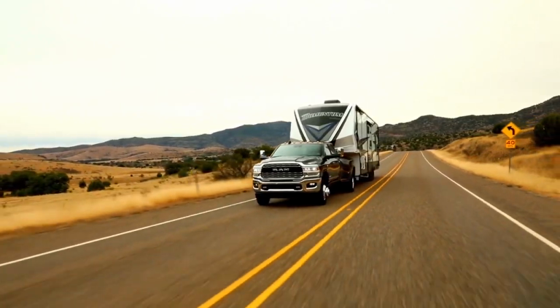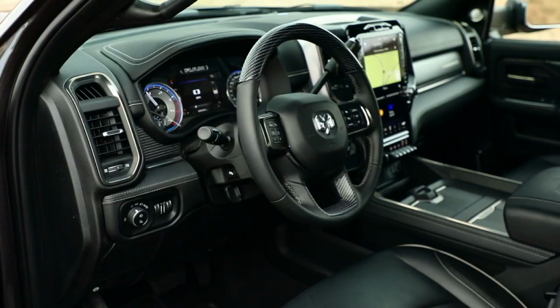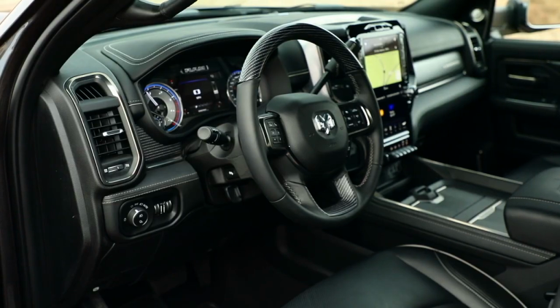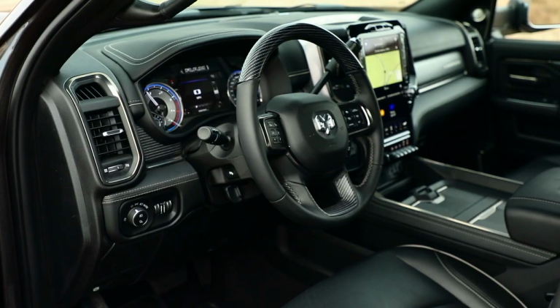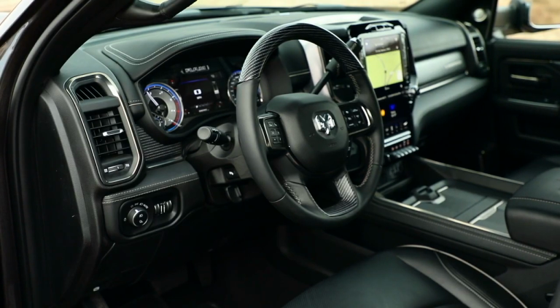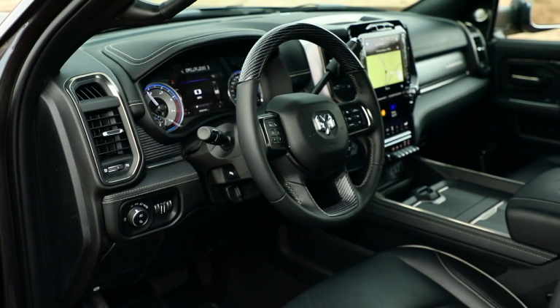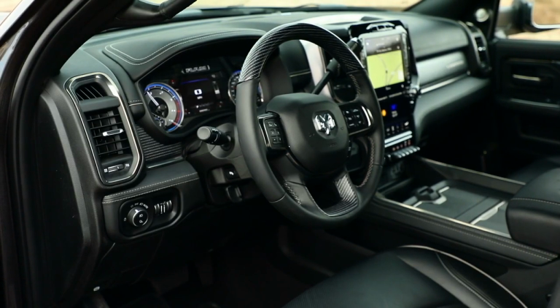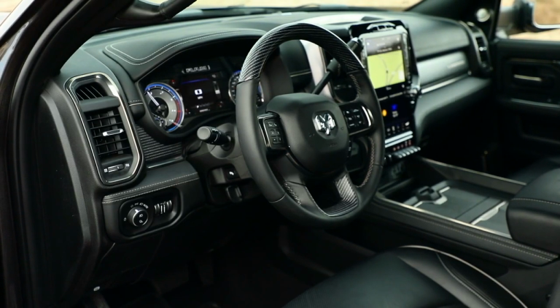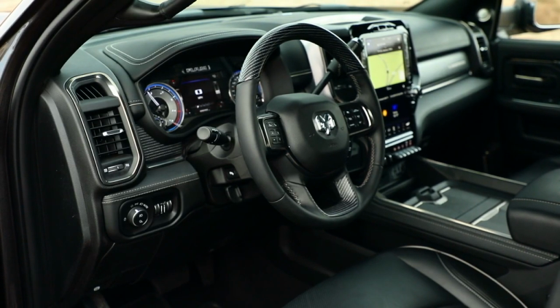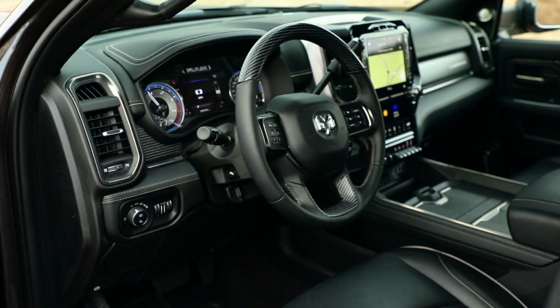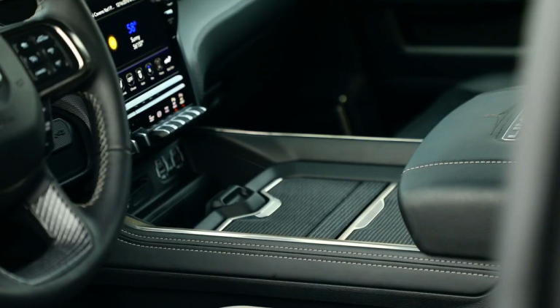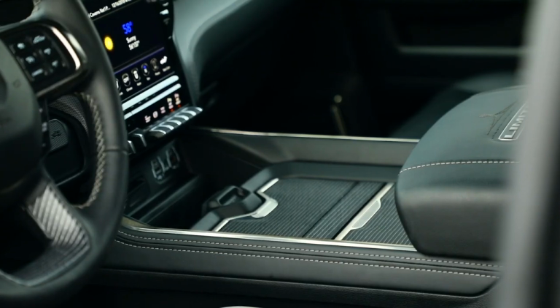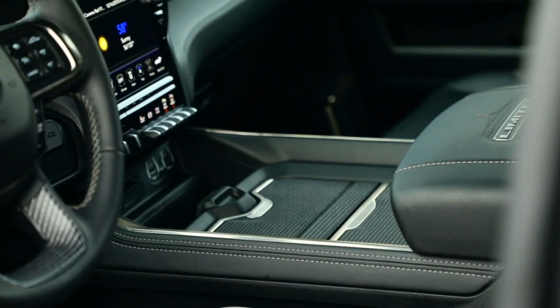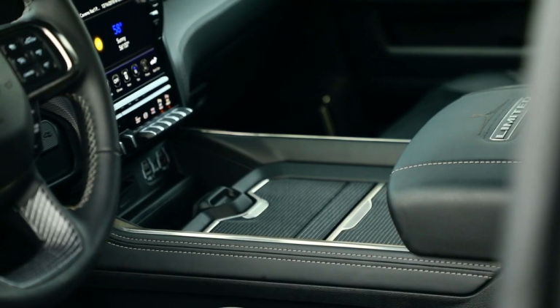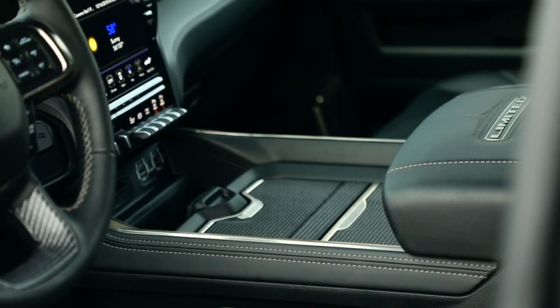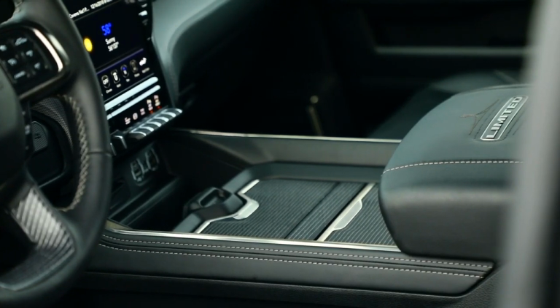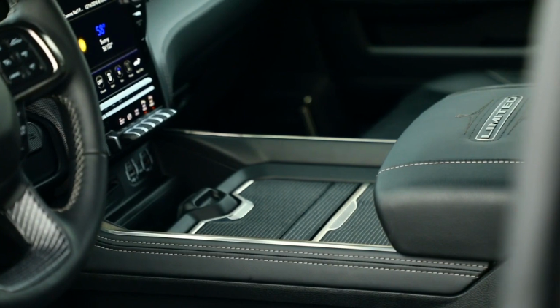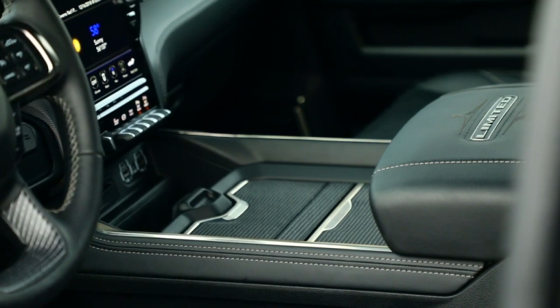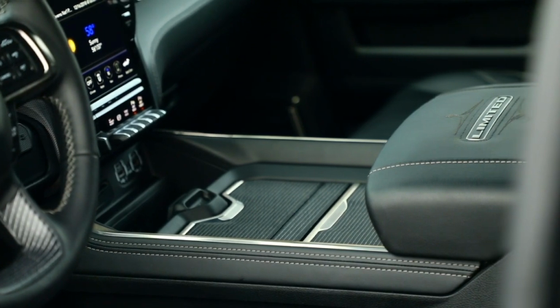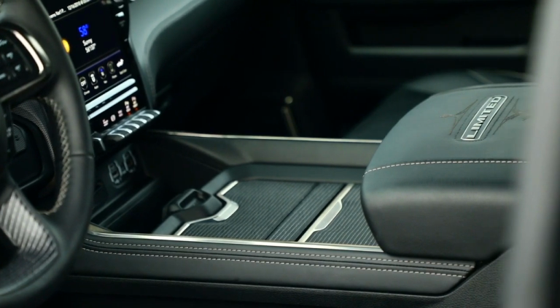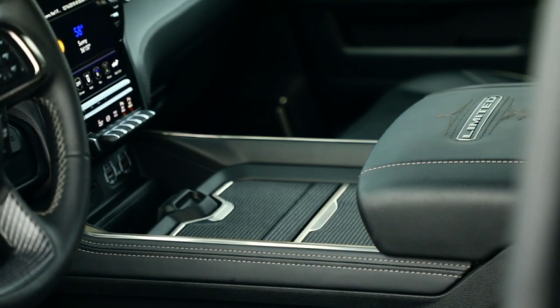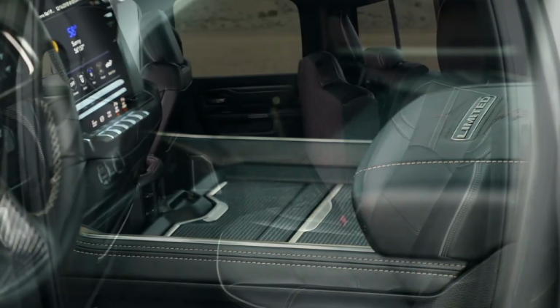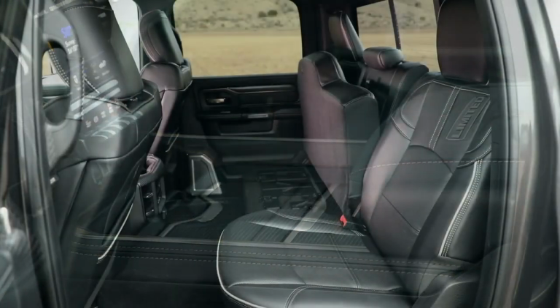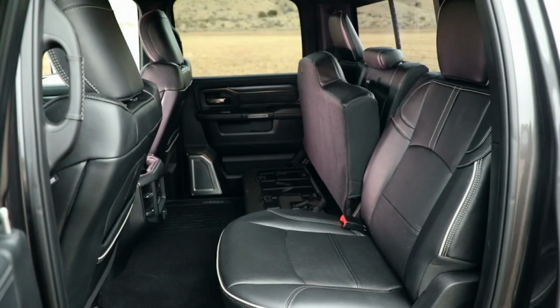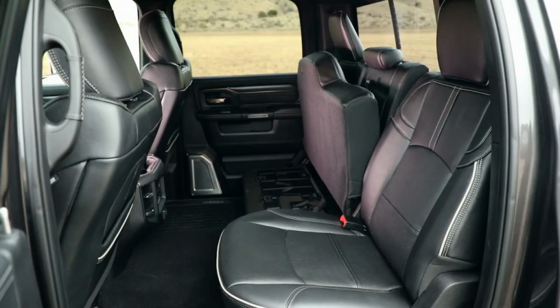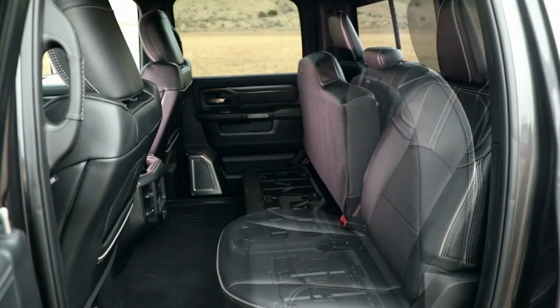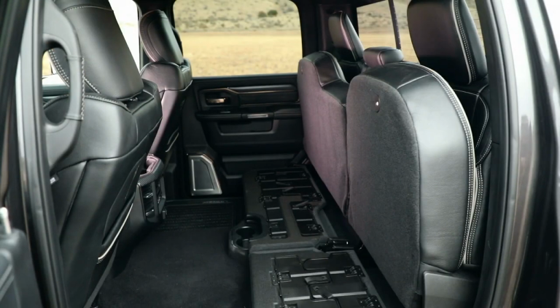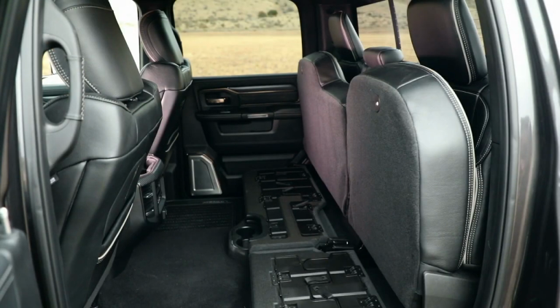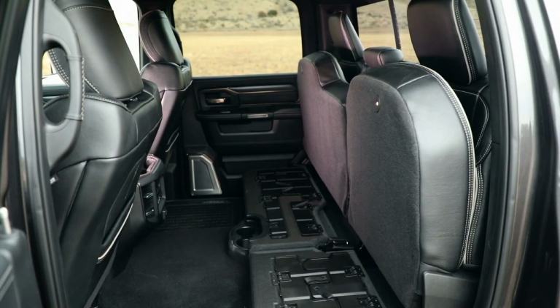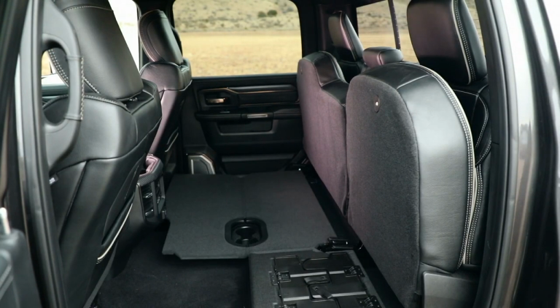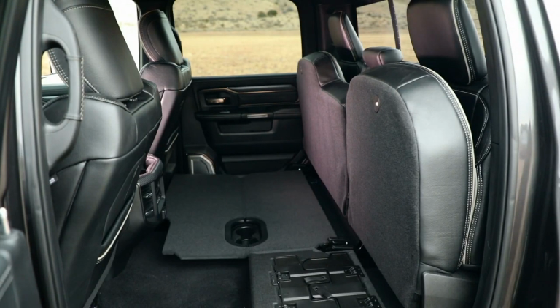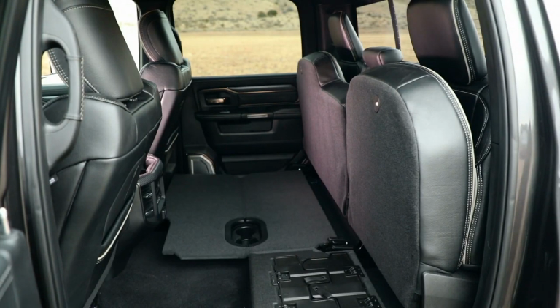It sports a spacious high-tech interior and with features that include remote key lock, SOS call, and vehicle finder.